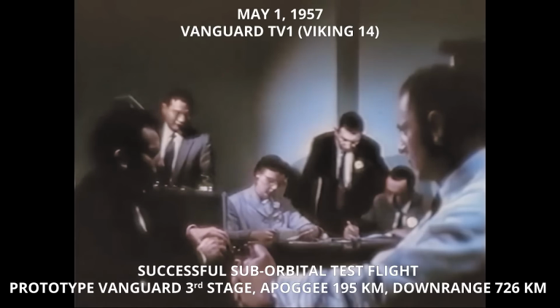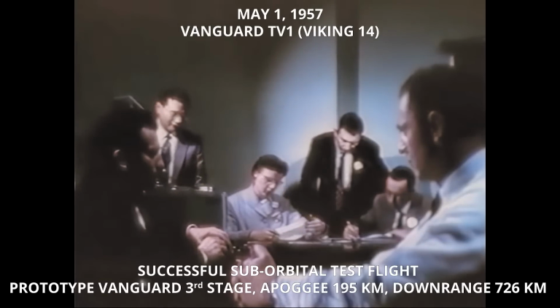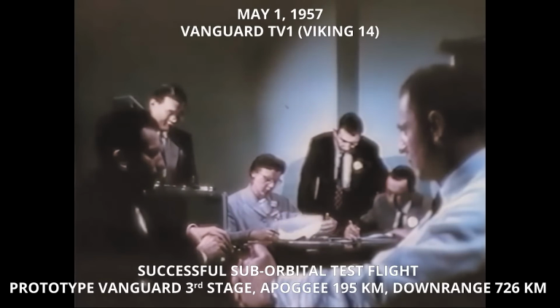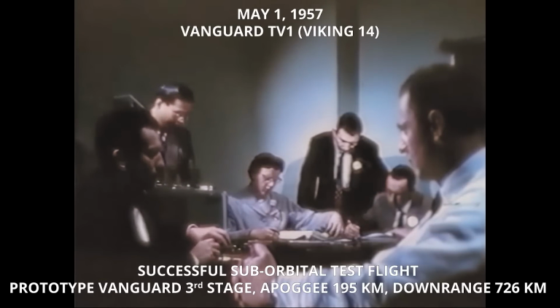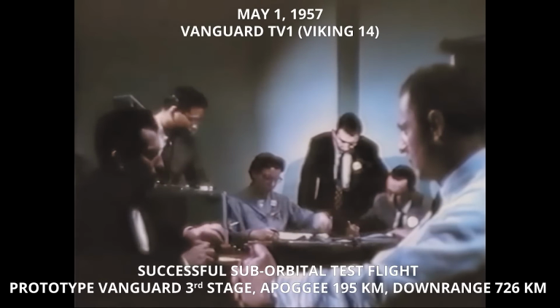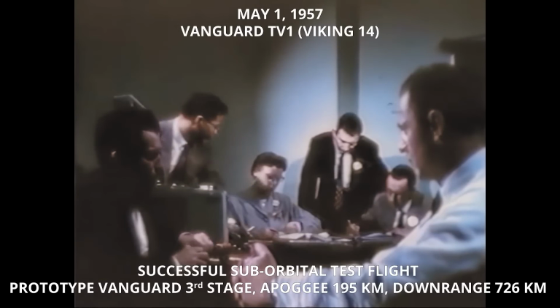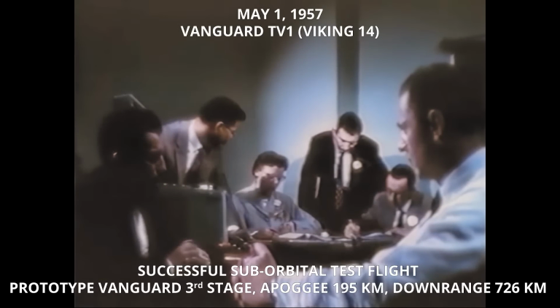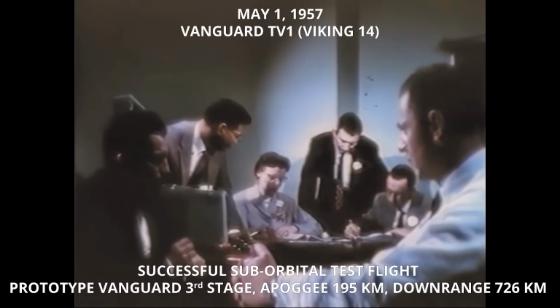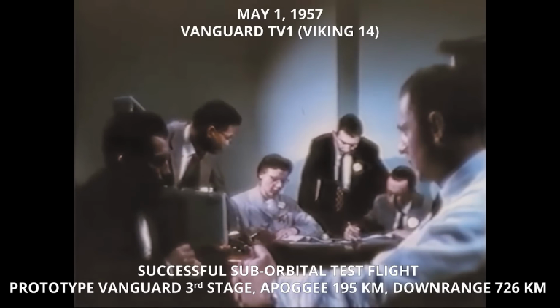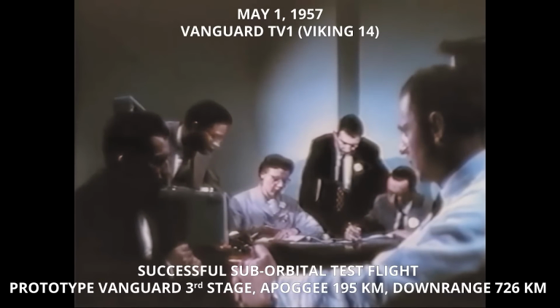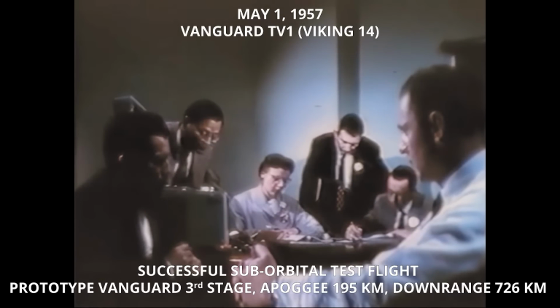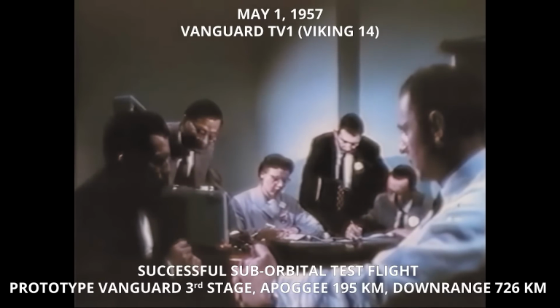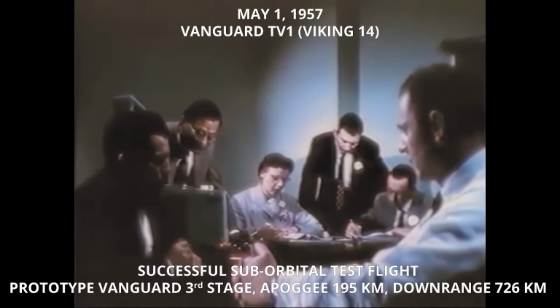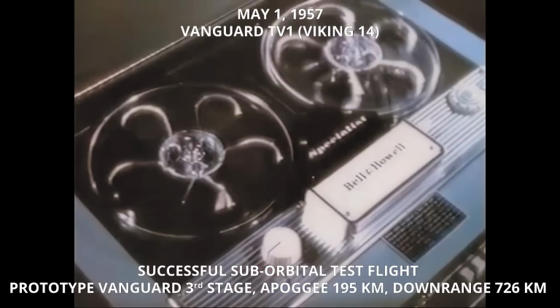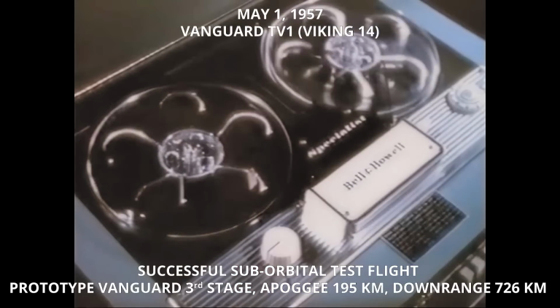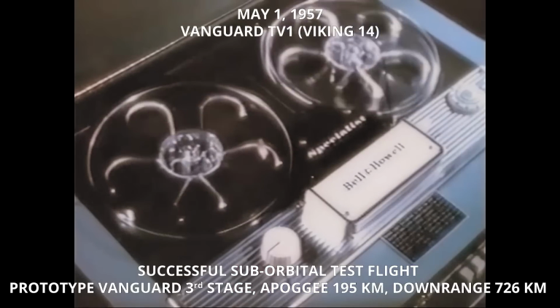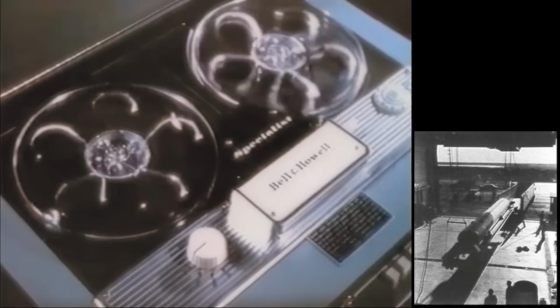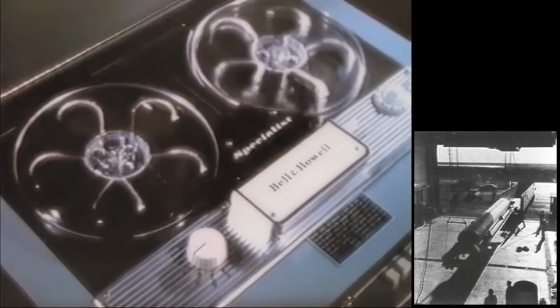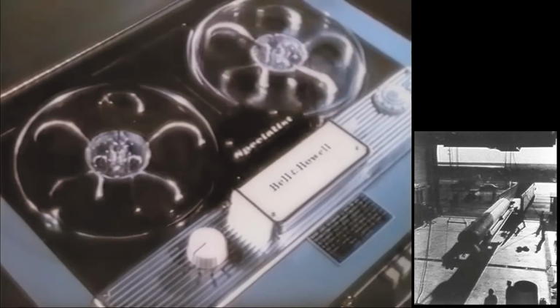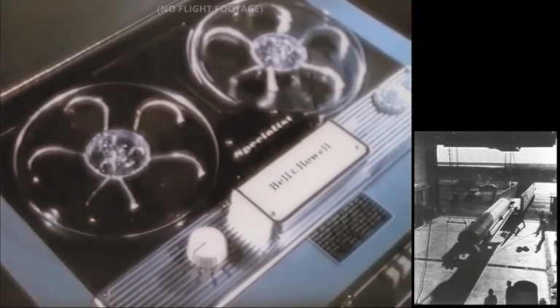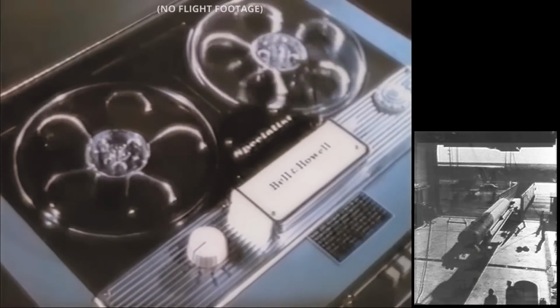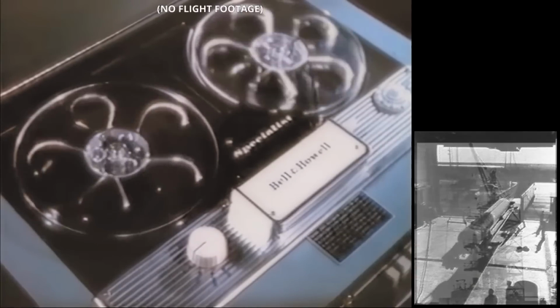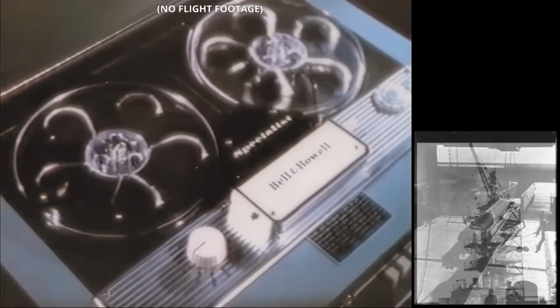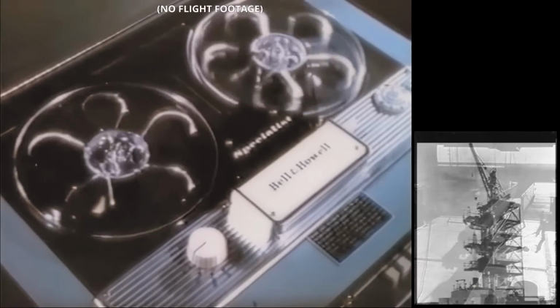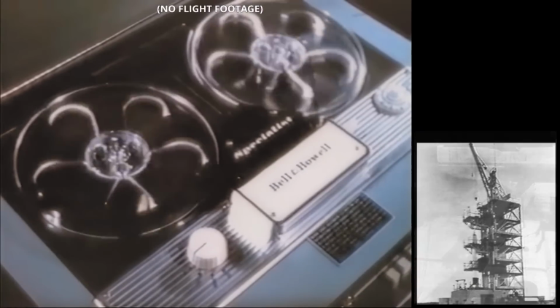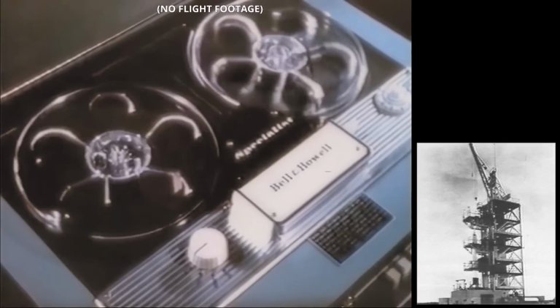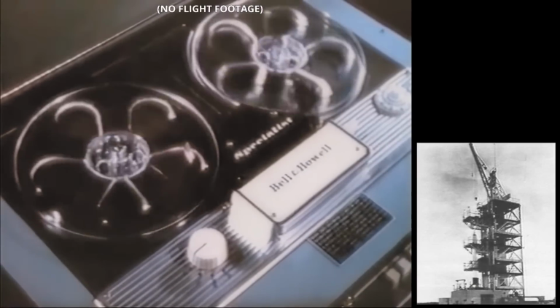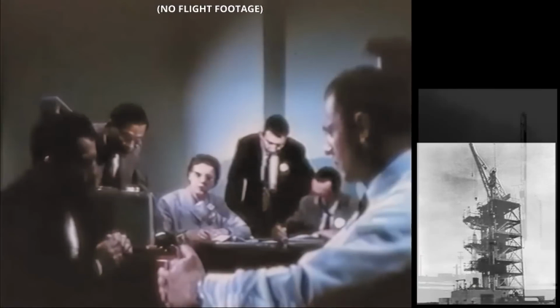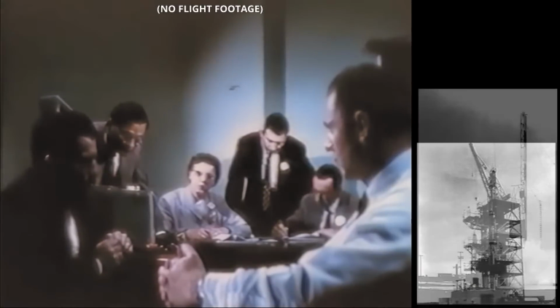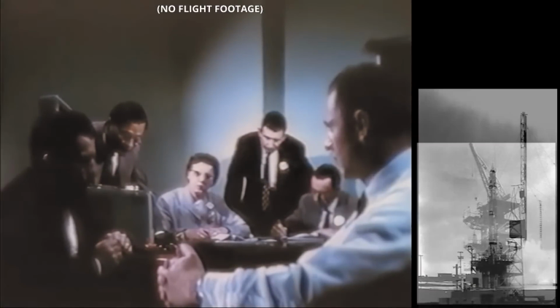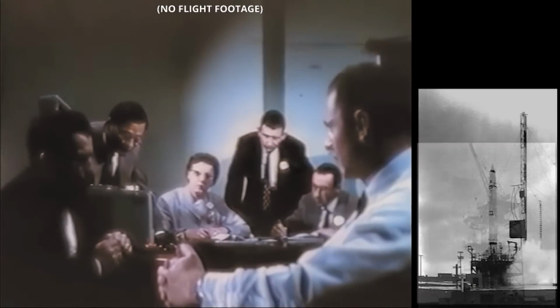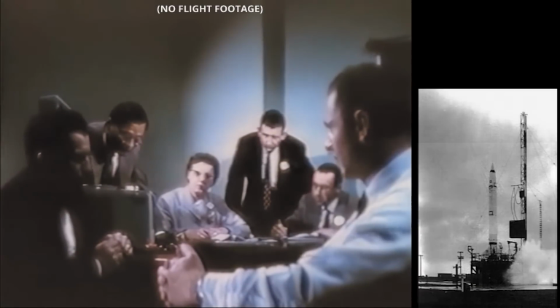TV-1: a rocket to test Vanguard's third stage propulsion unit under flight conditions. Three, two, one.